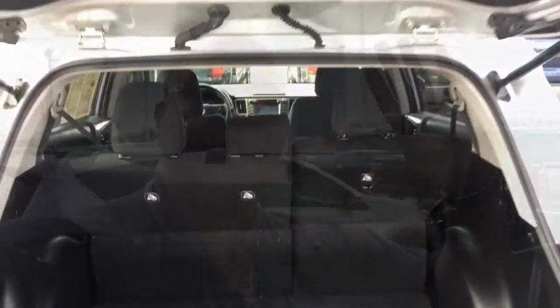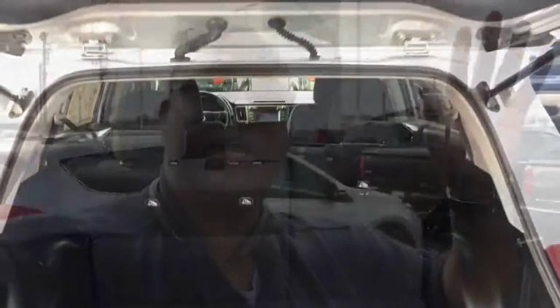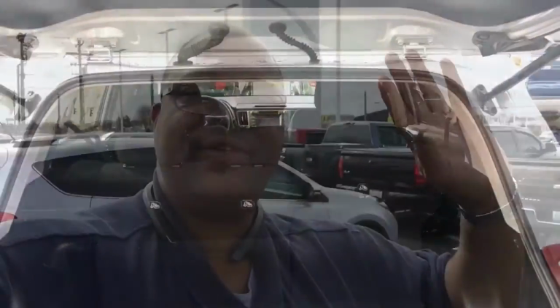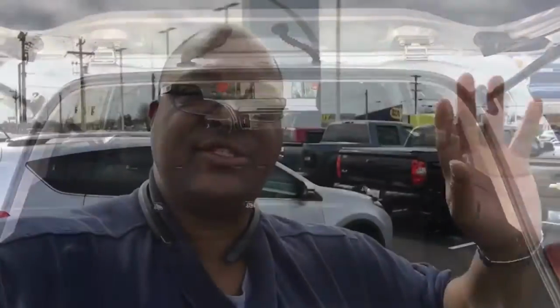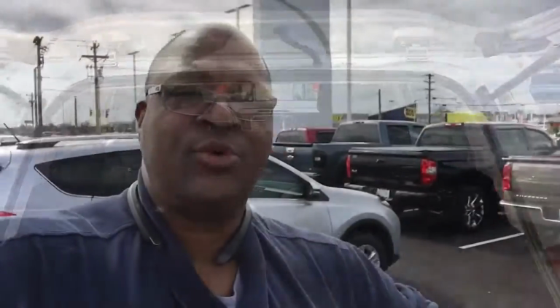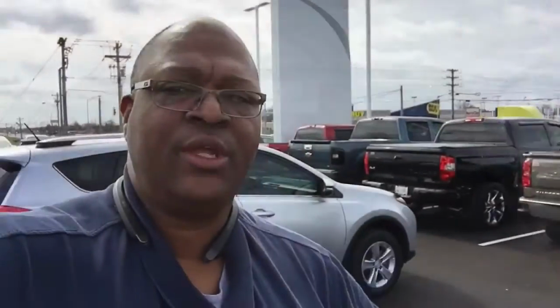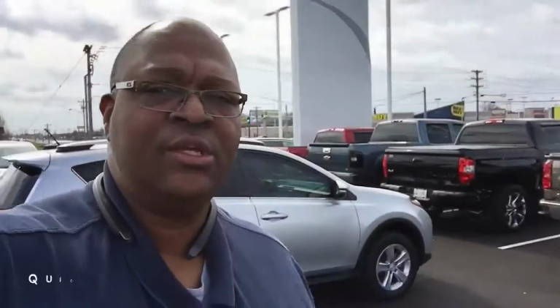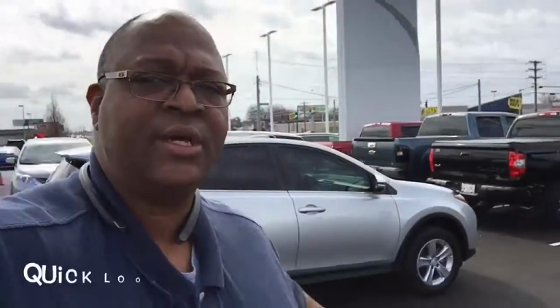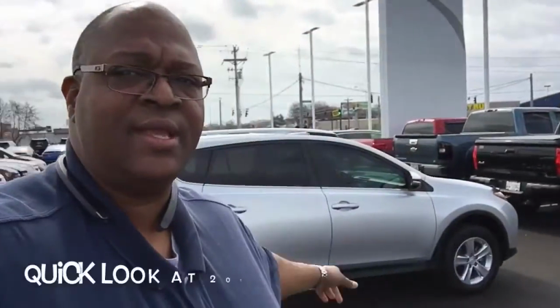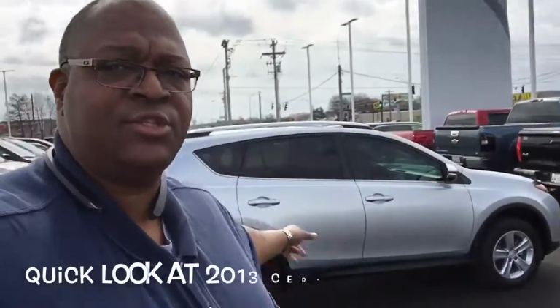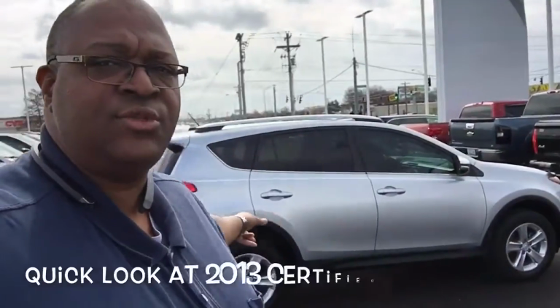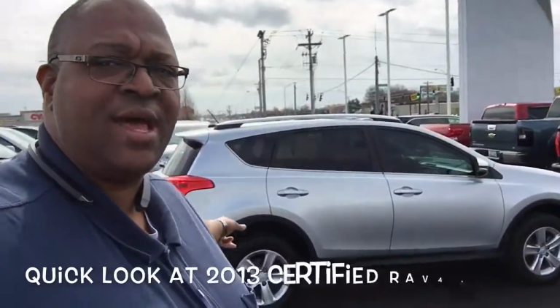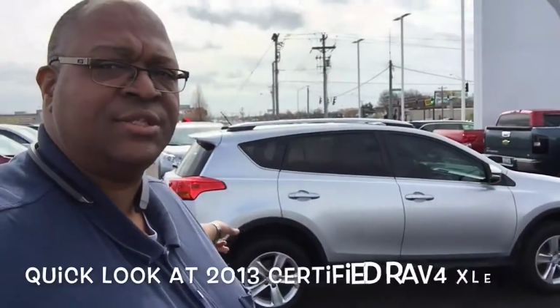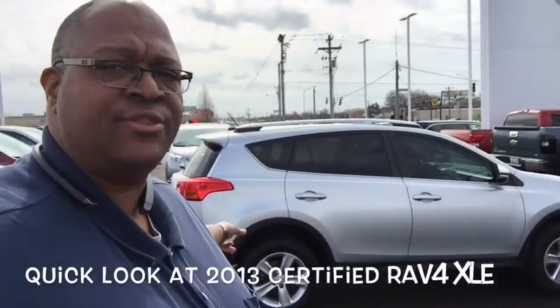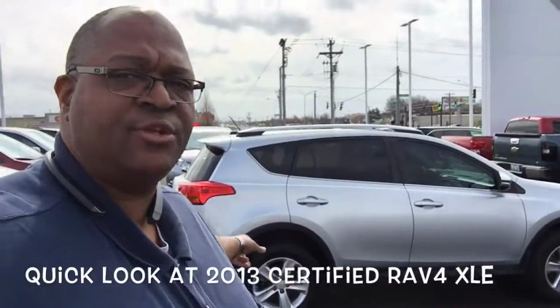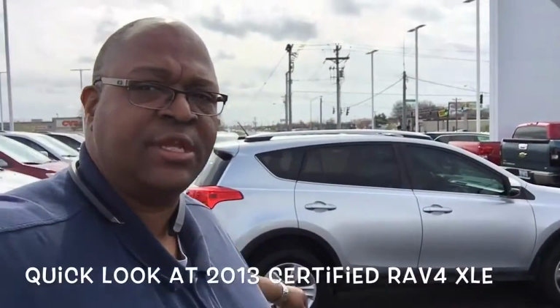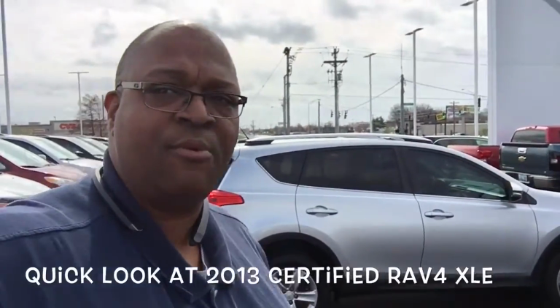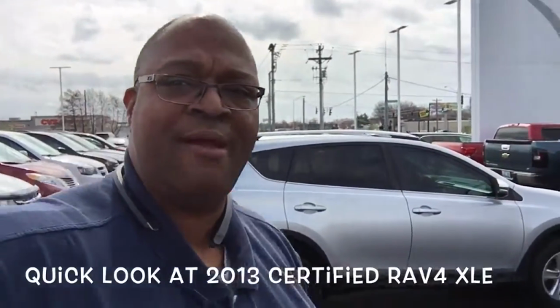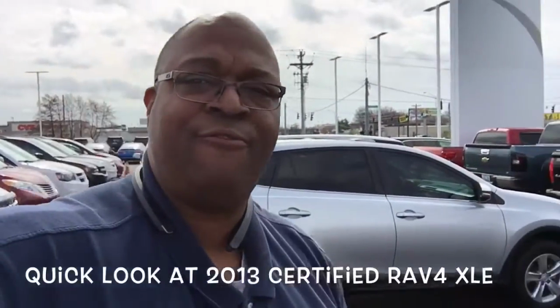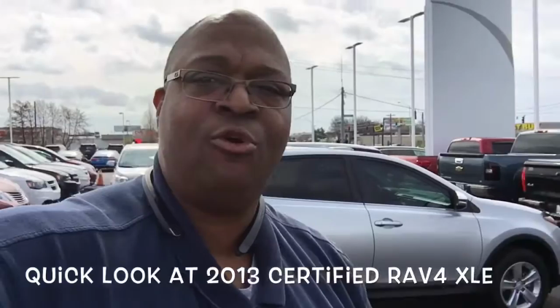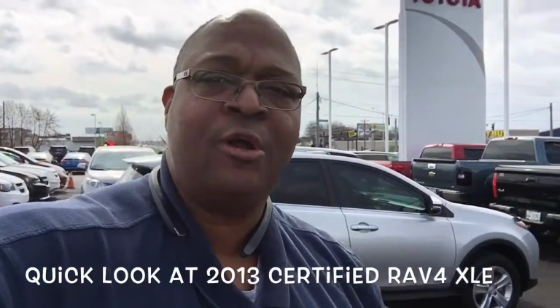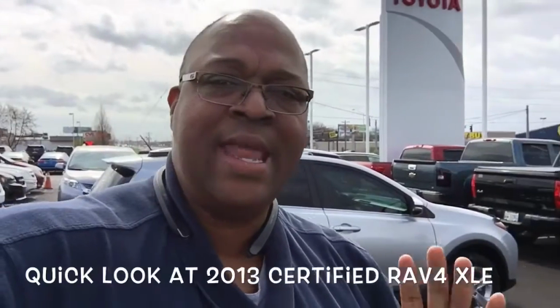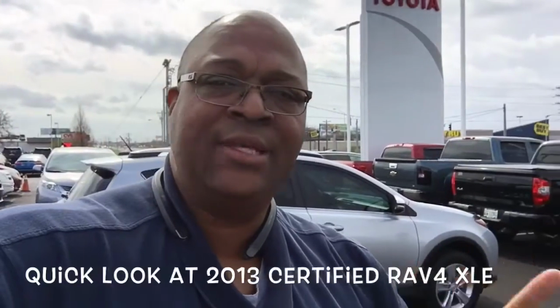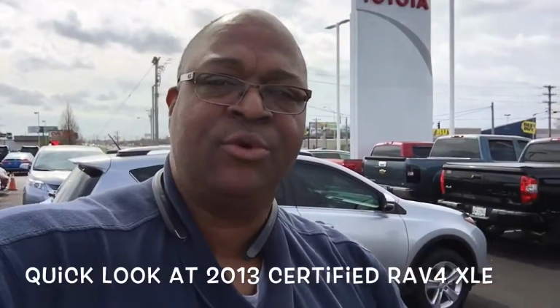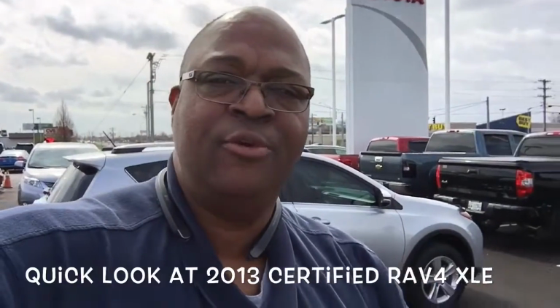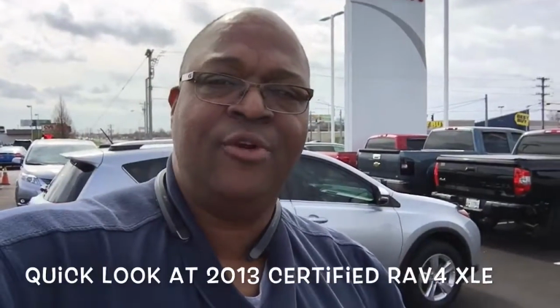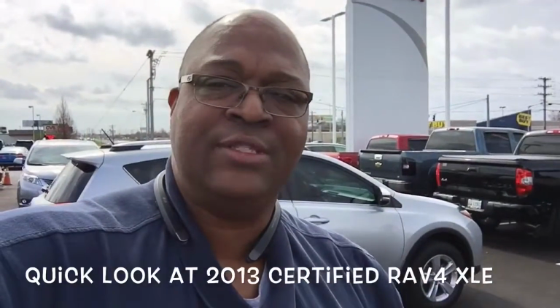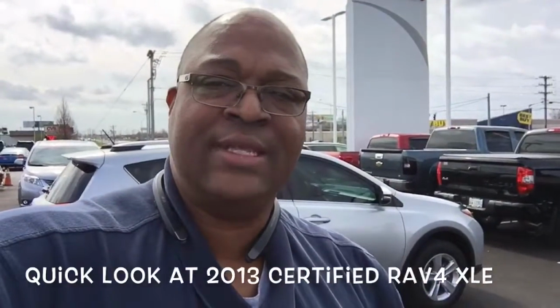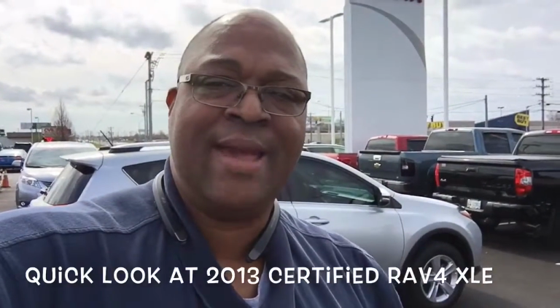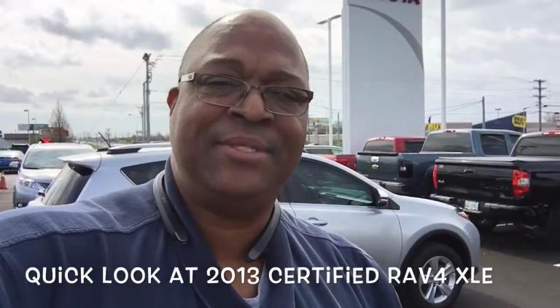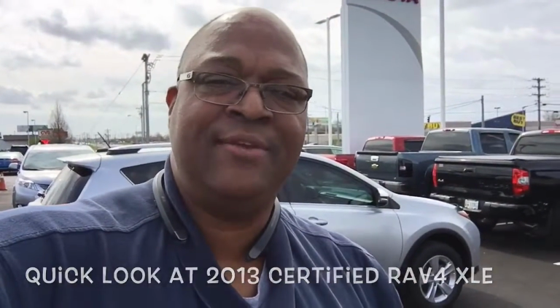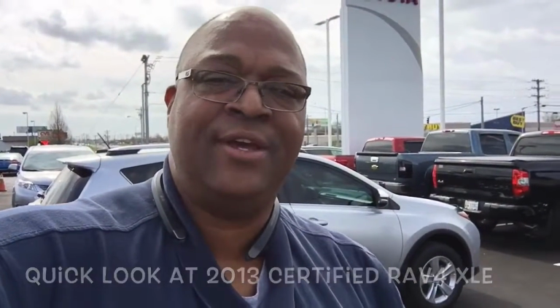Jeff, that's a quick look at the 2013 RAV4. Next, we'll move on to the Captiva.